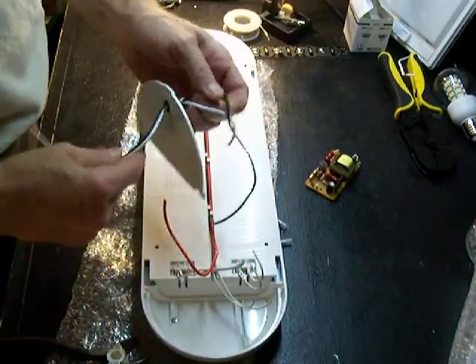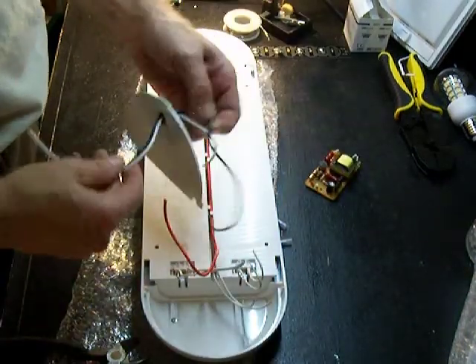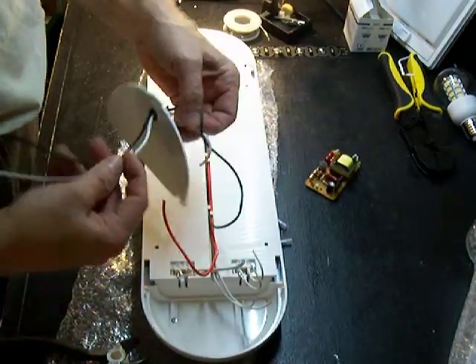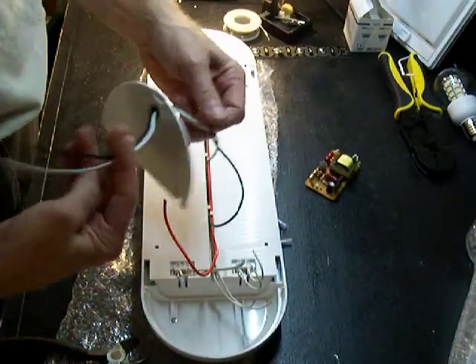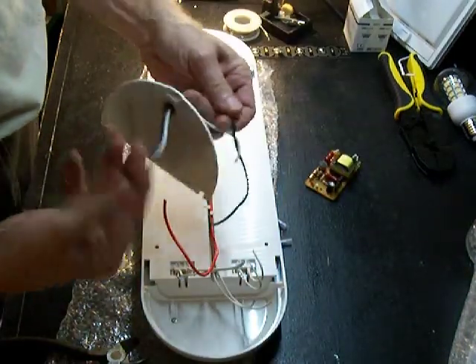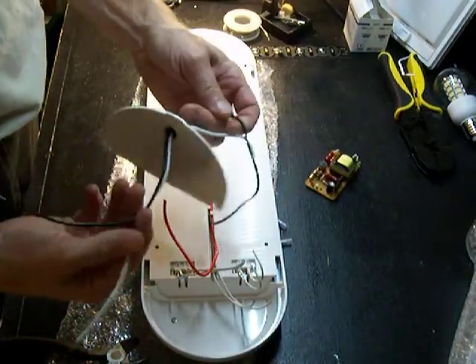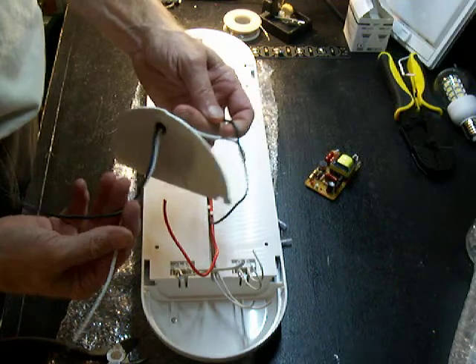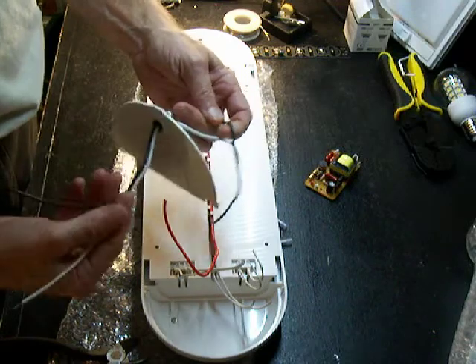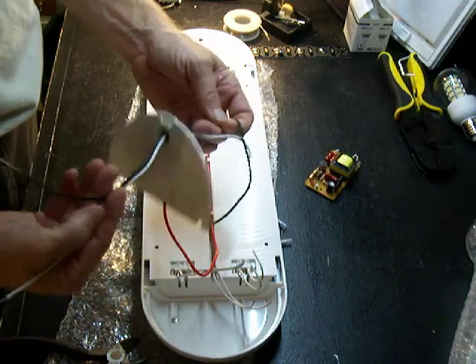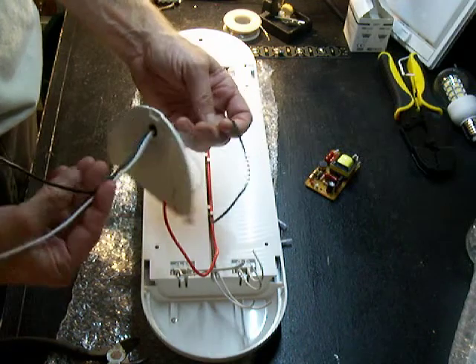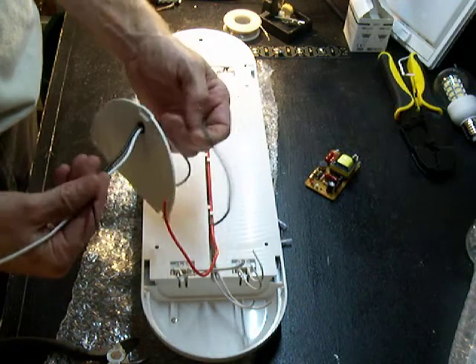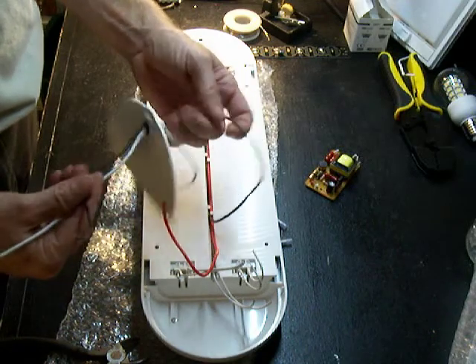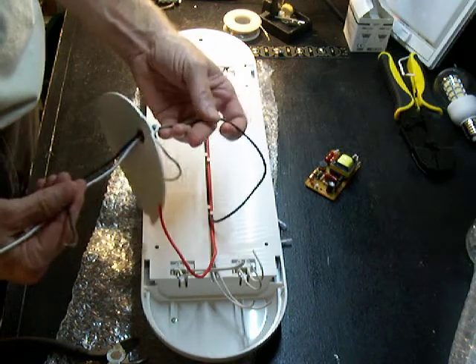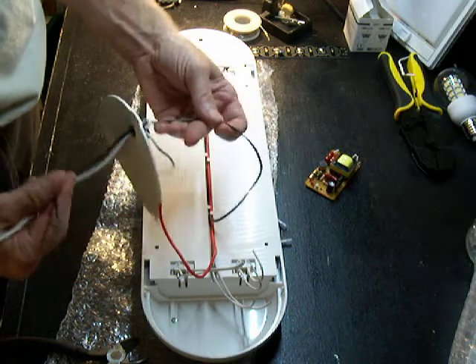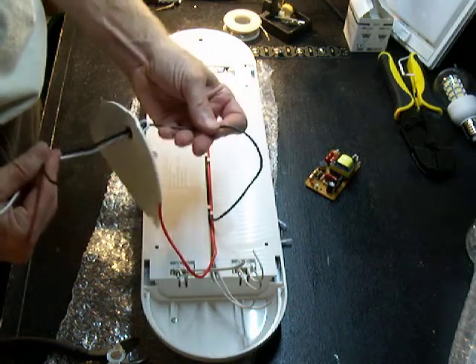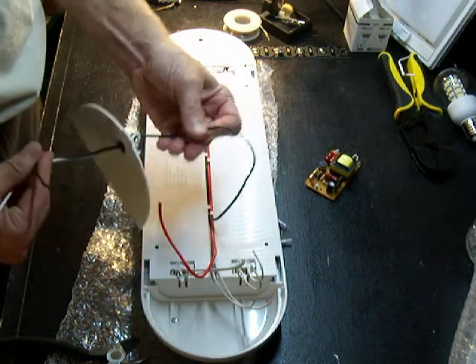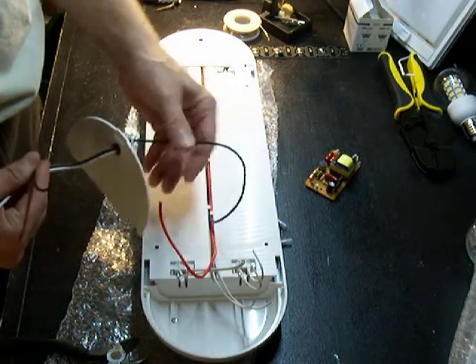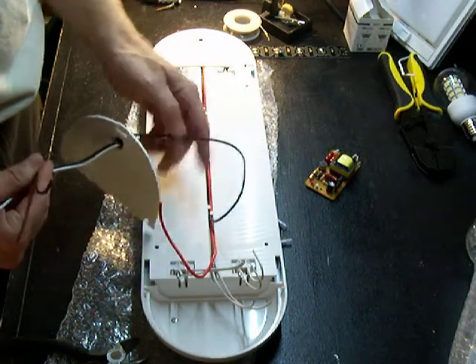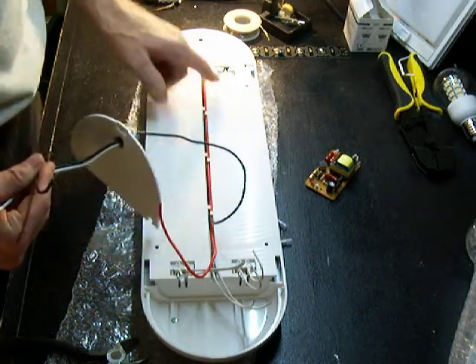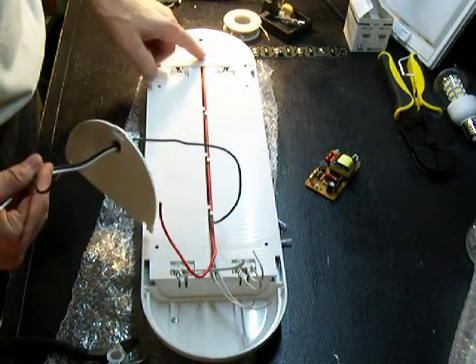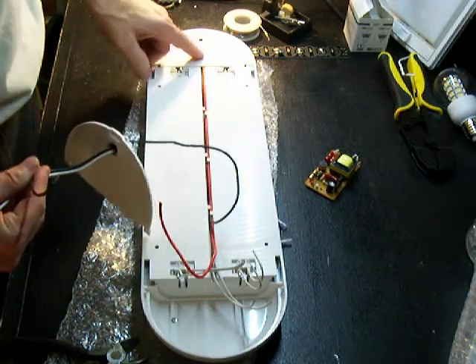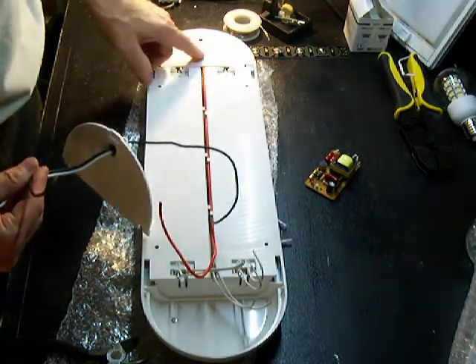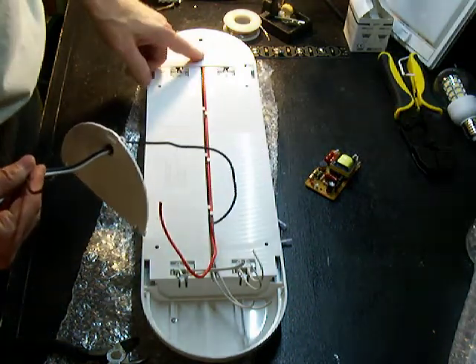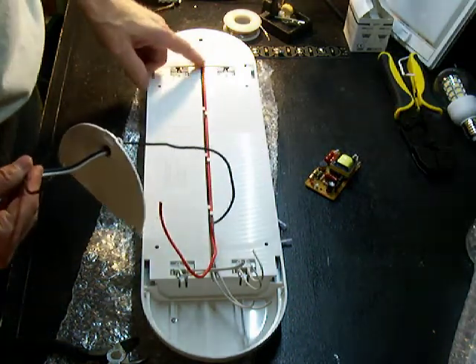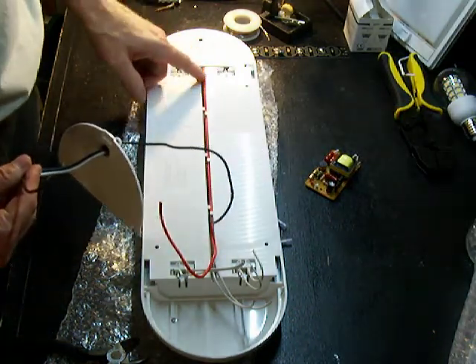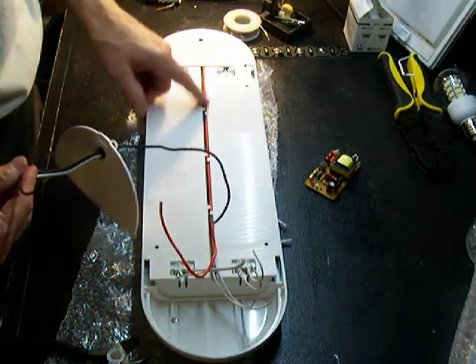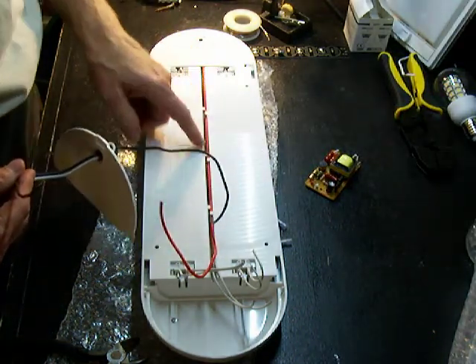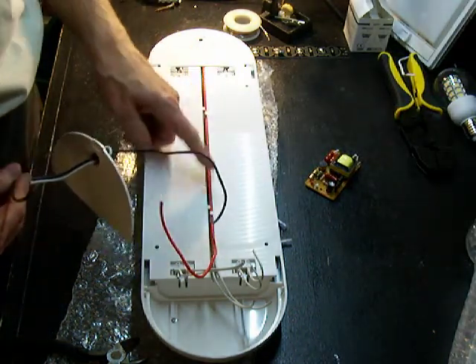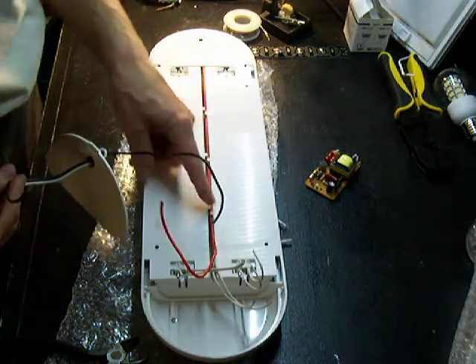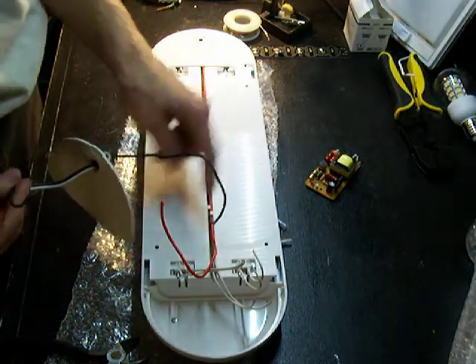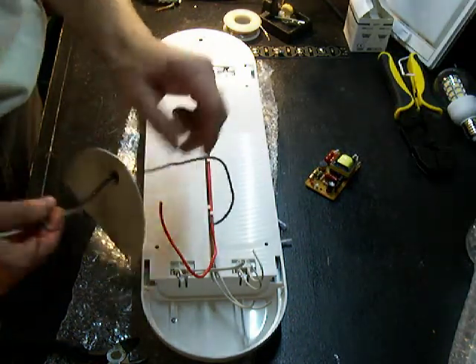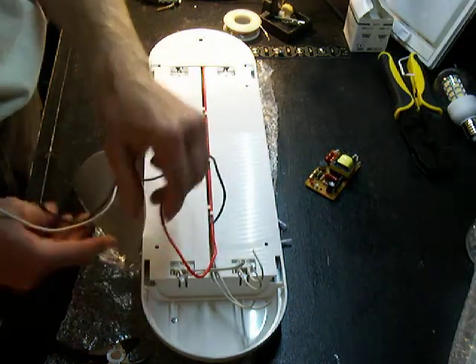Basically, you have power coming in on the black wire. It goes over to the switch and comes back on this red wire.